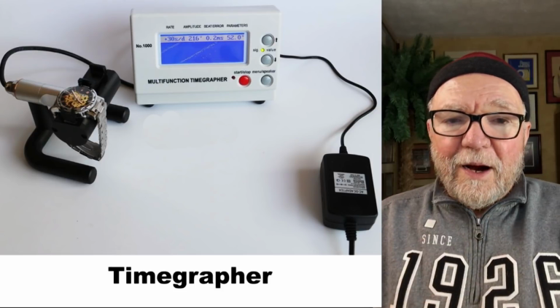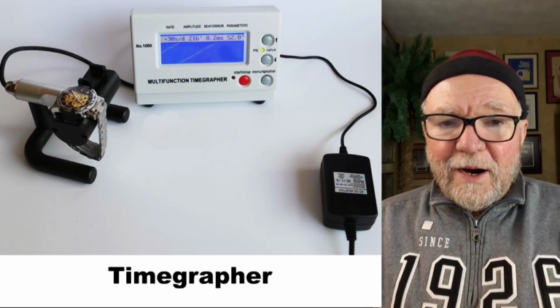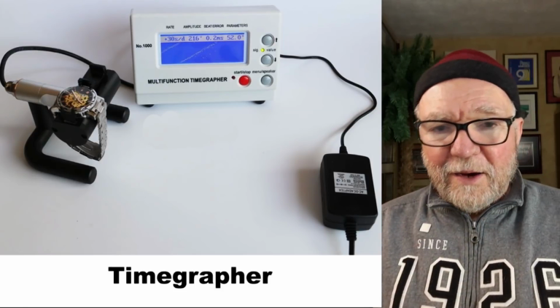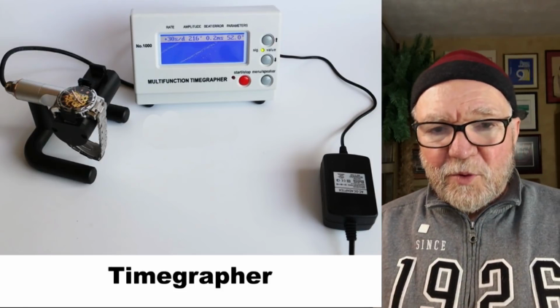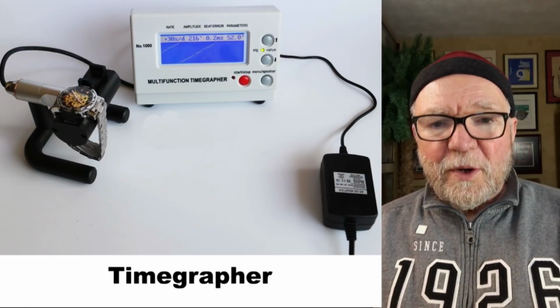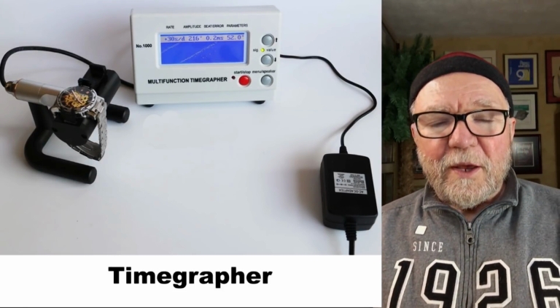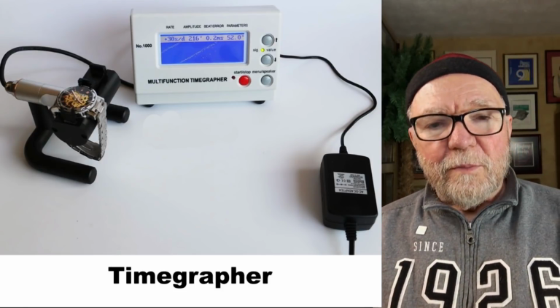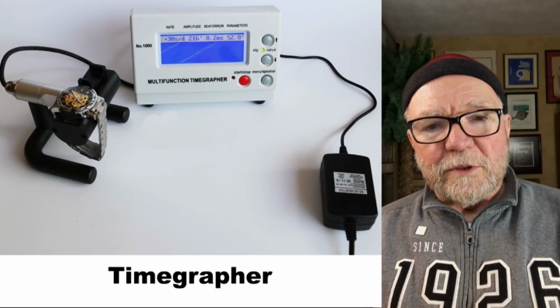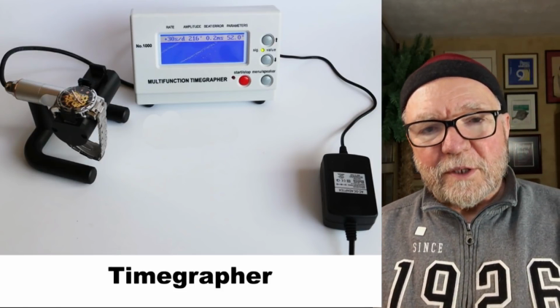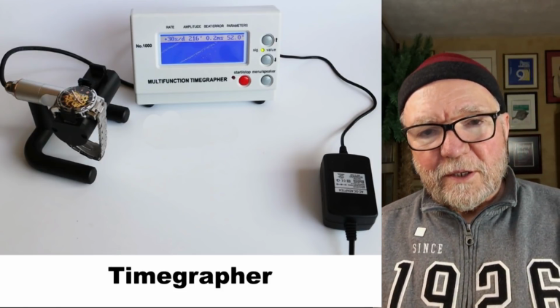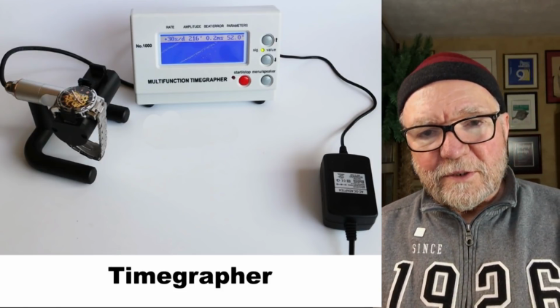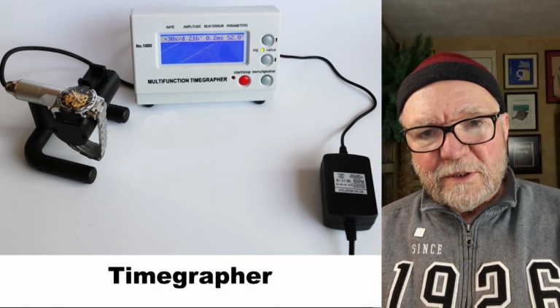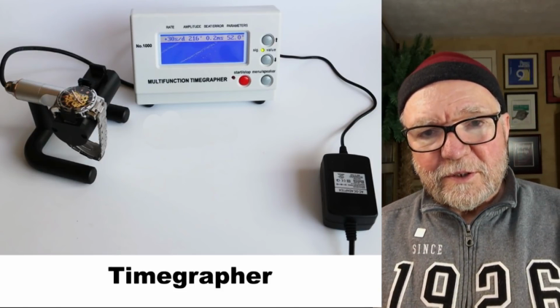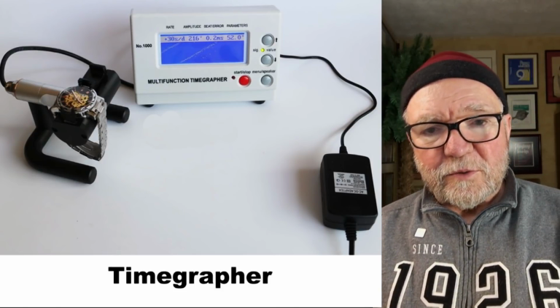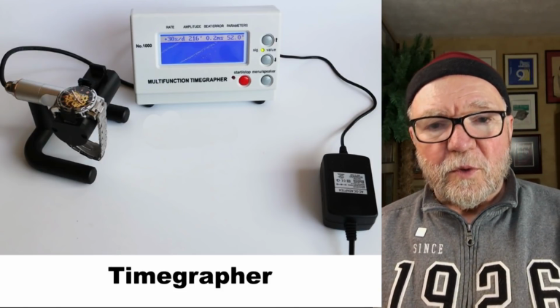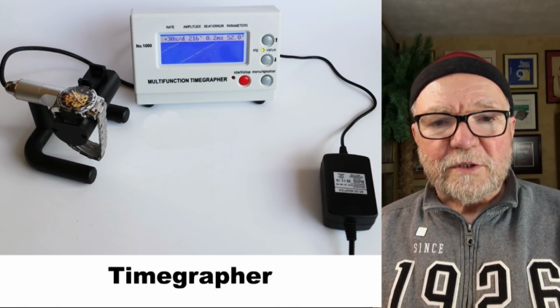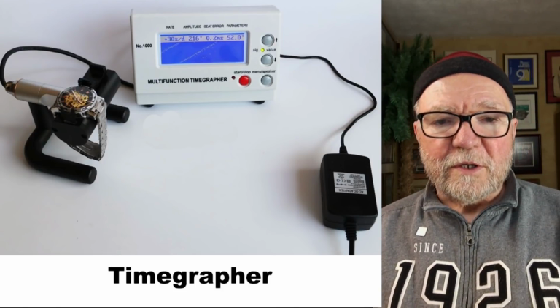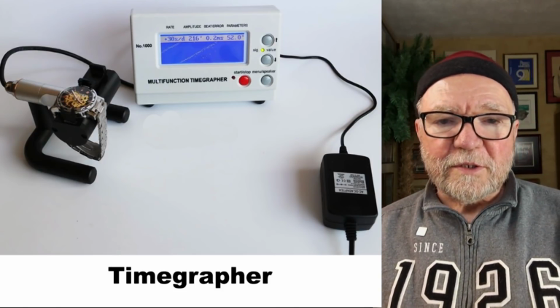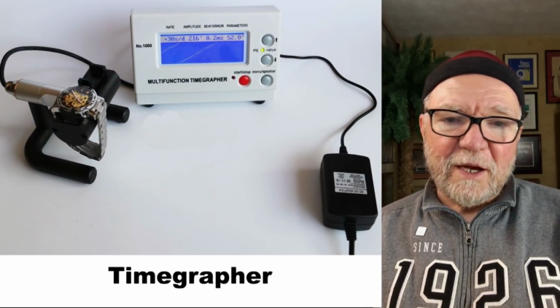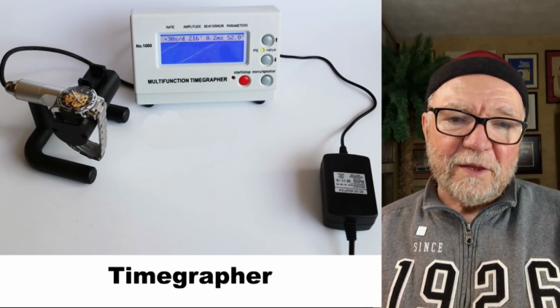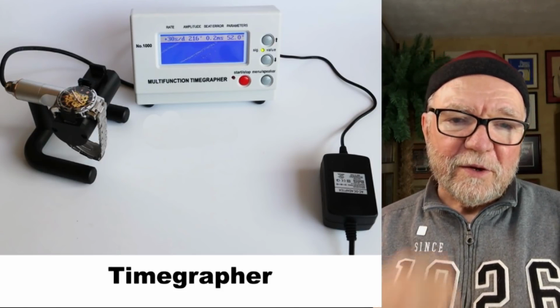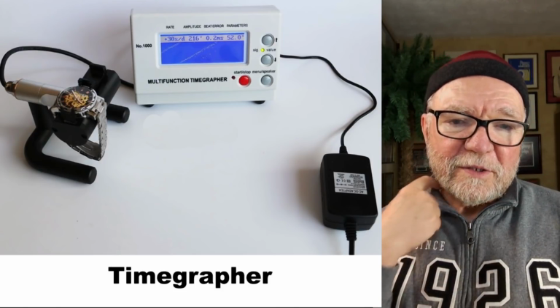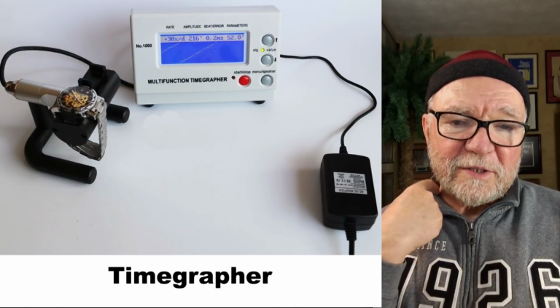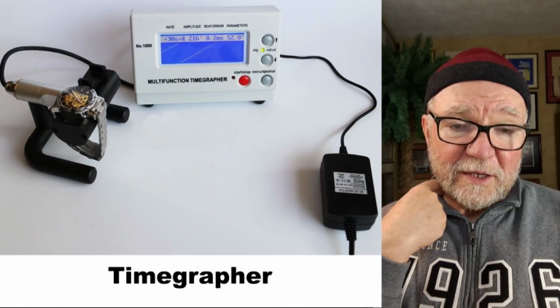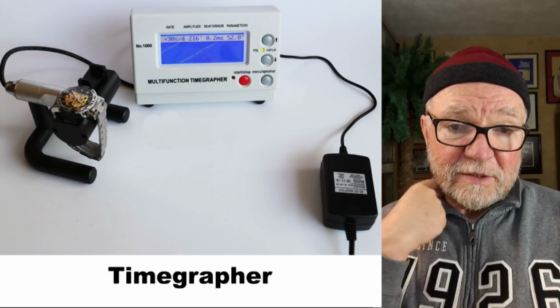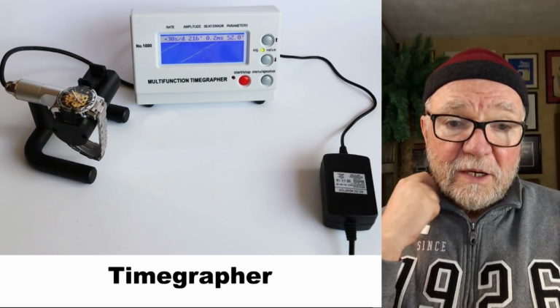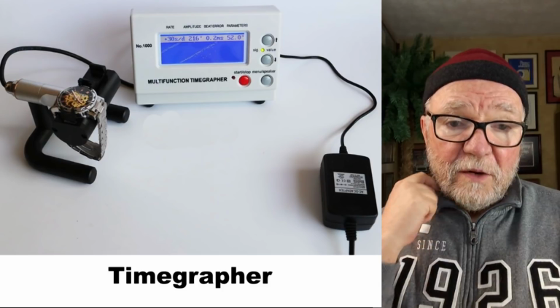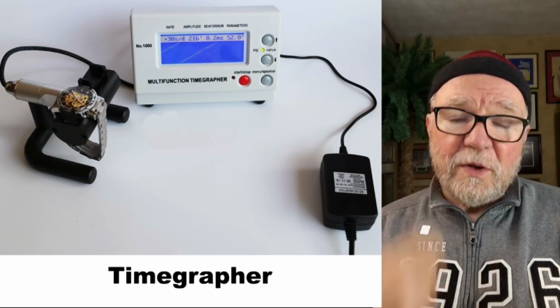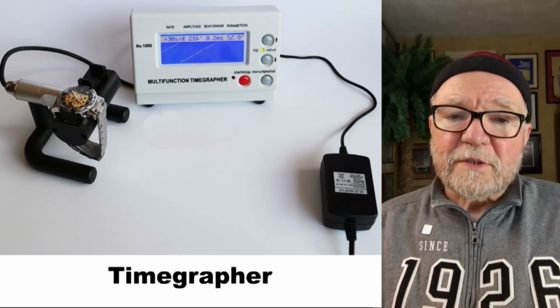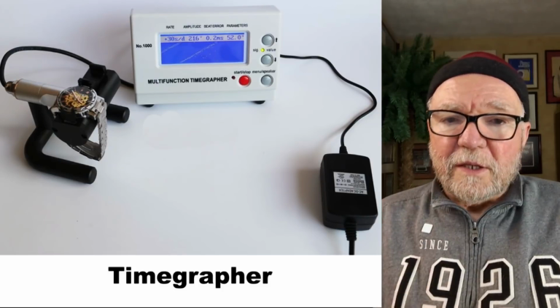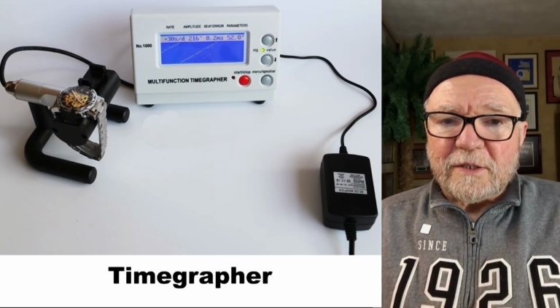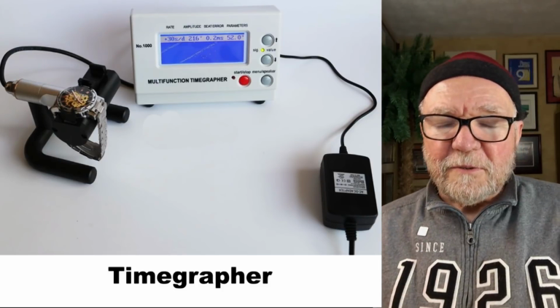Hi, everybody. I'm Bill Sanders, and this is Watch Art Sci, the art and science of watch collection.